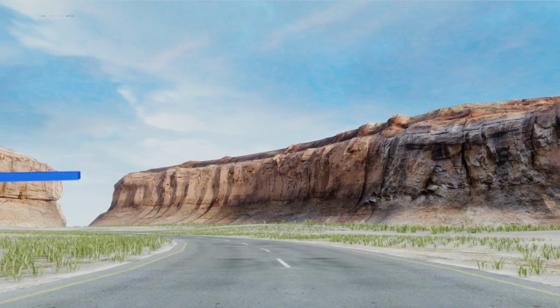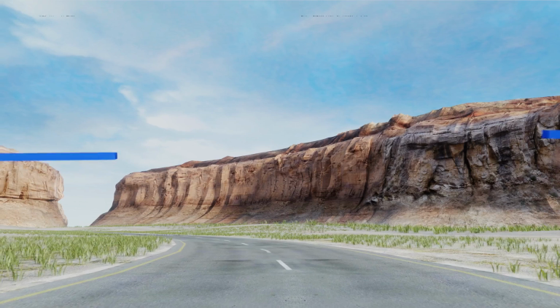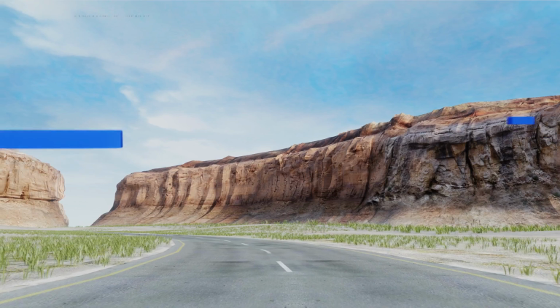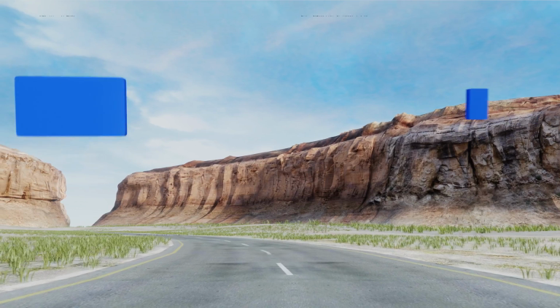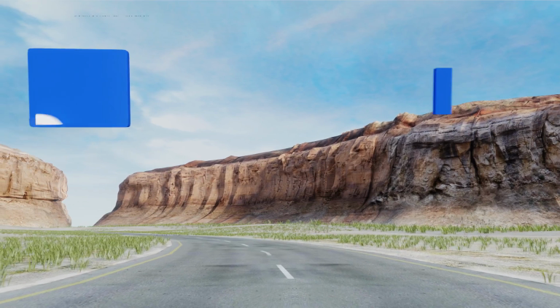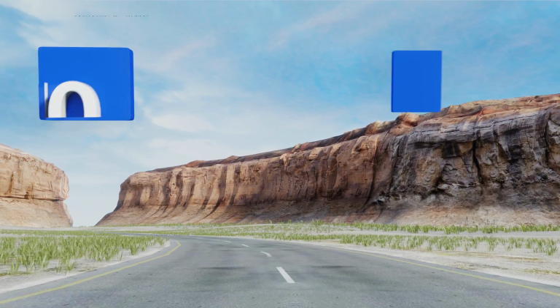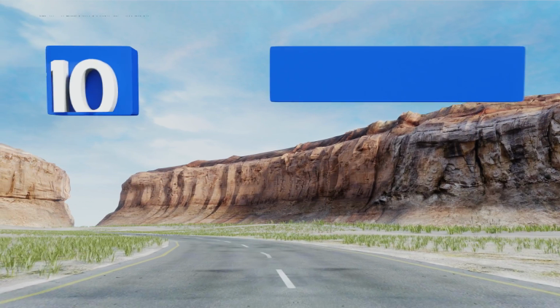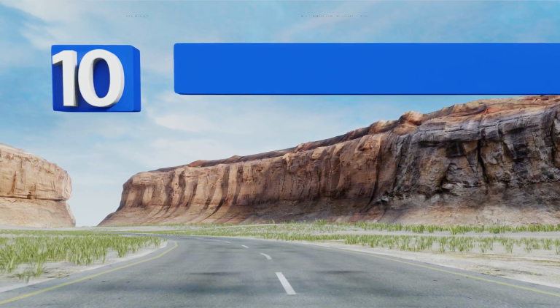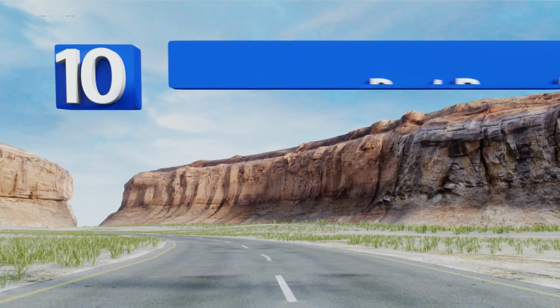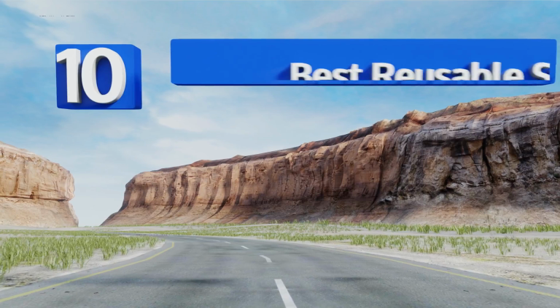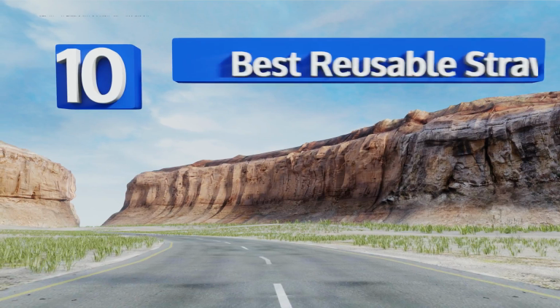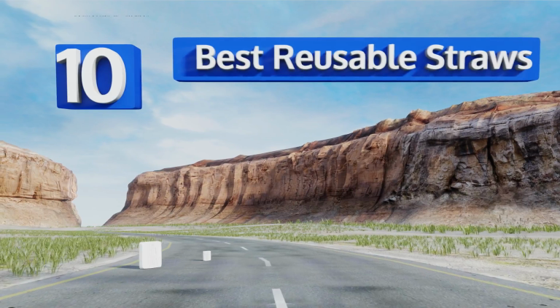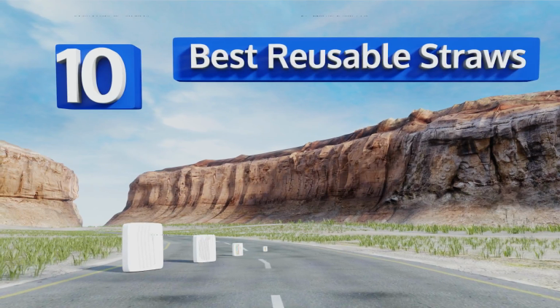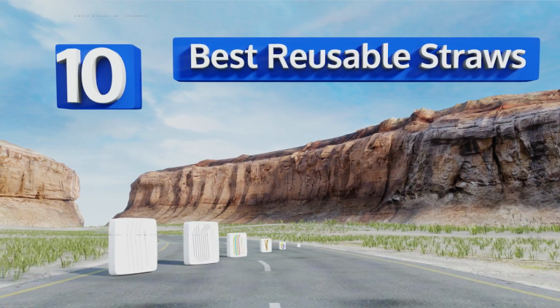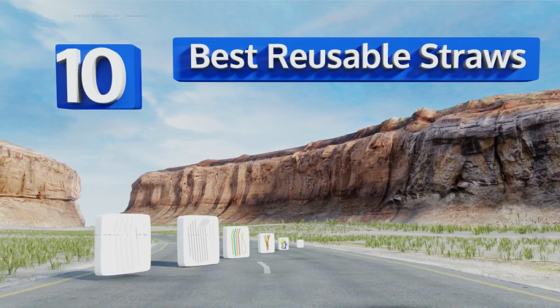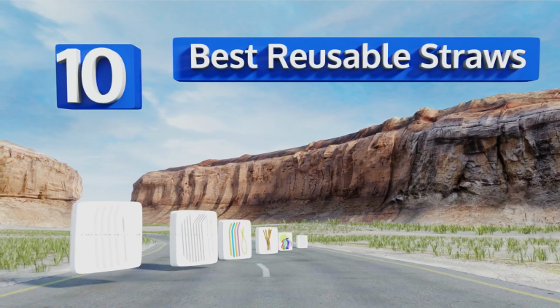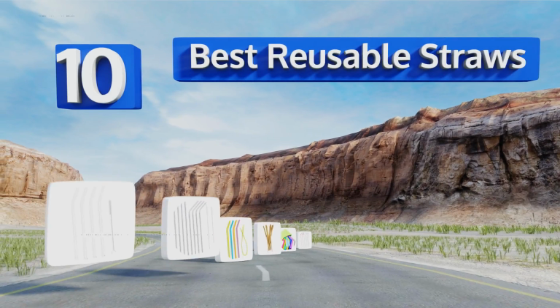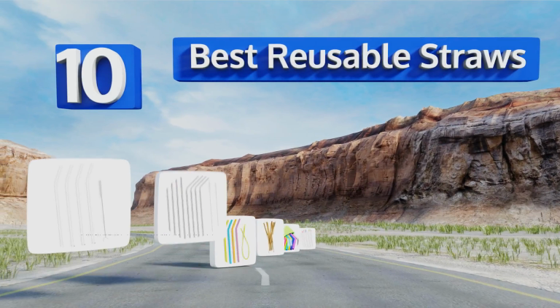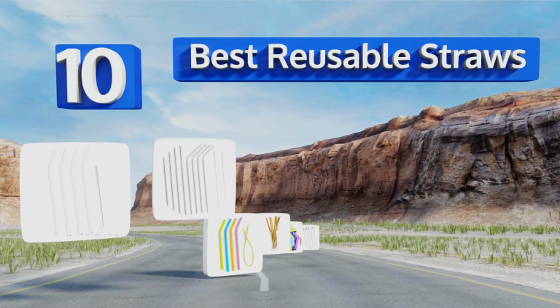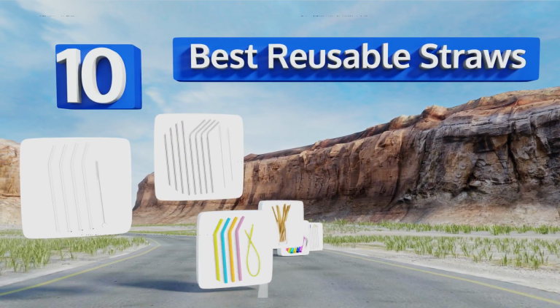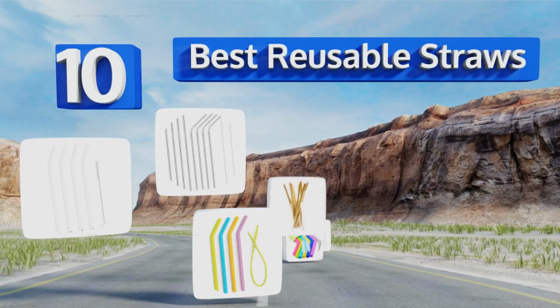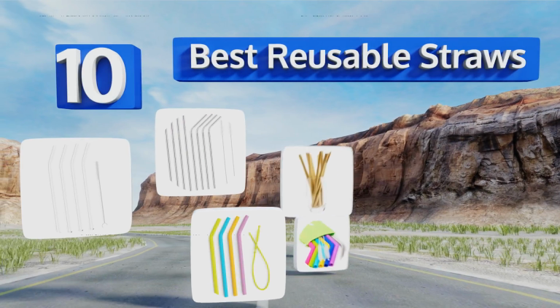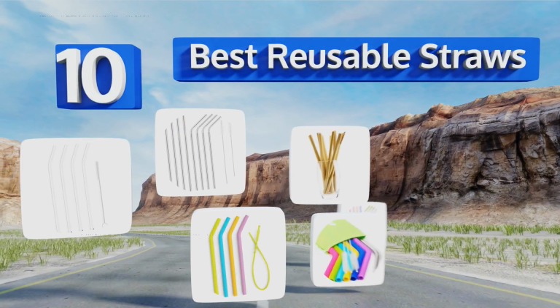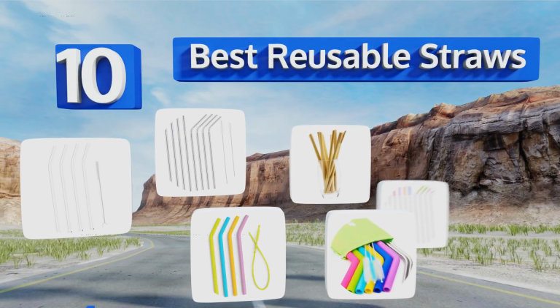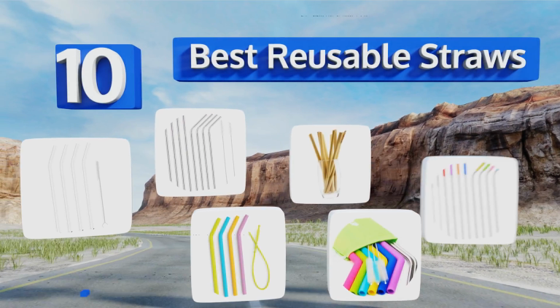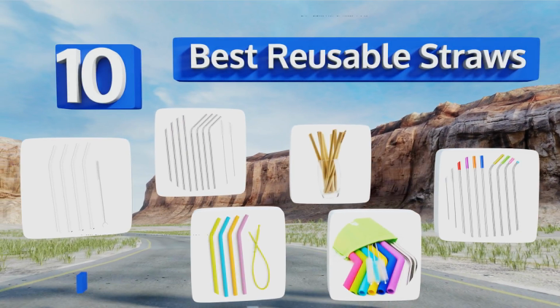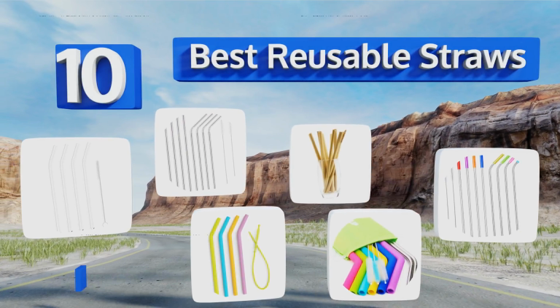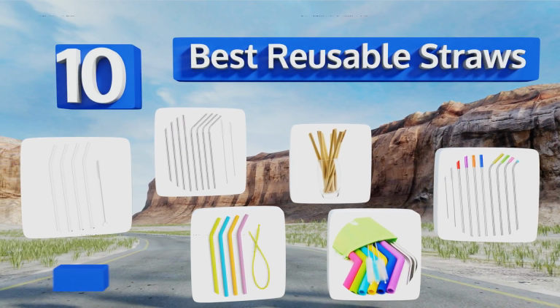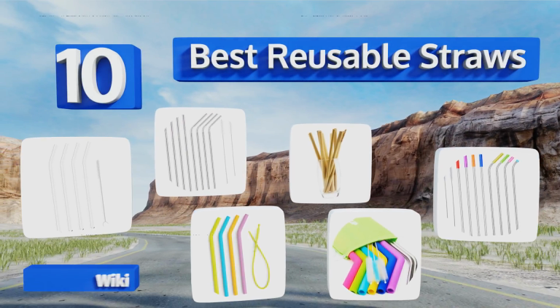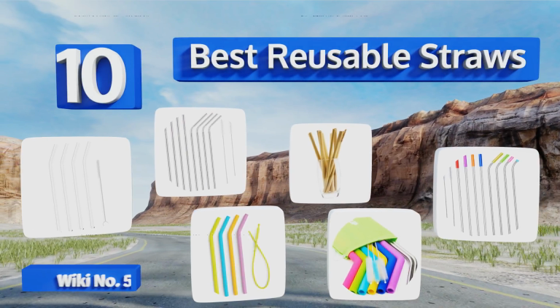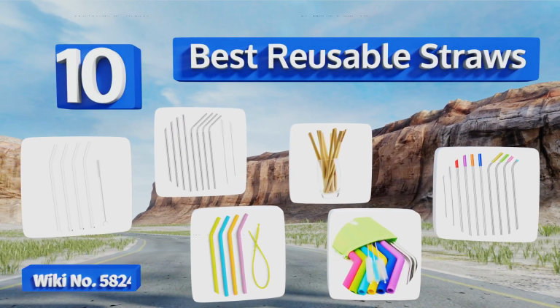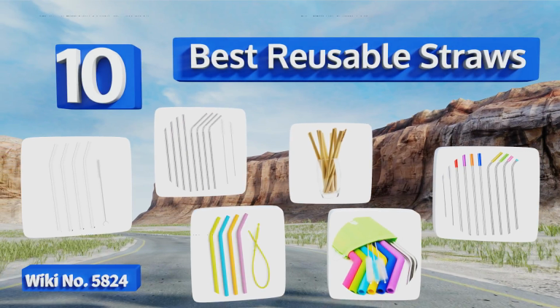Easy Vid presents the 10 best reusable straws. Let's get started with the list.